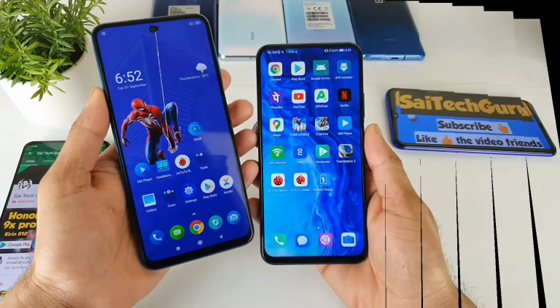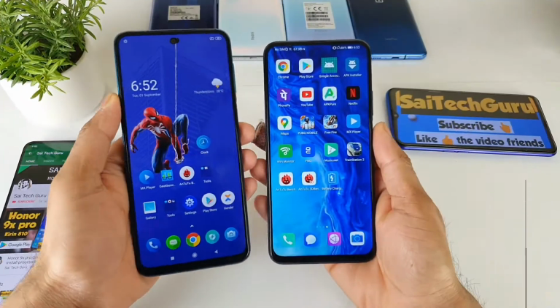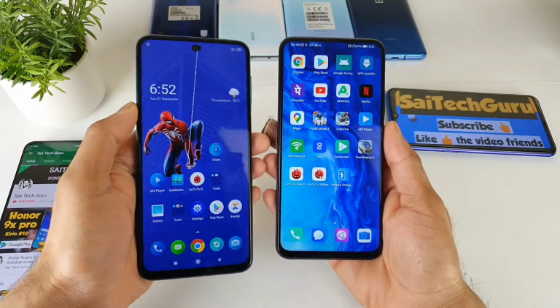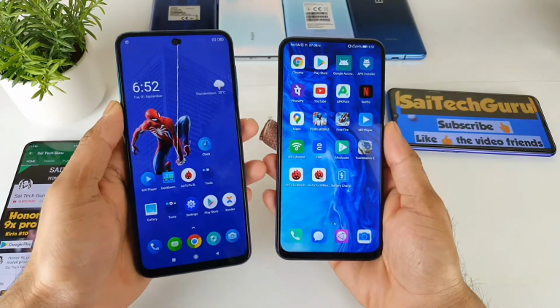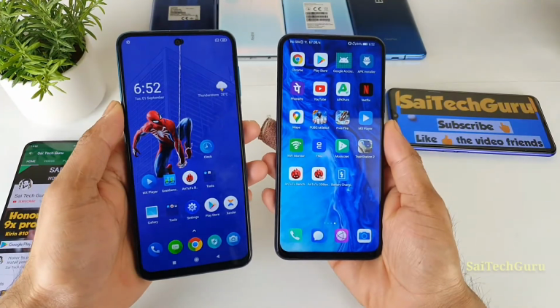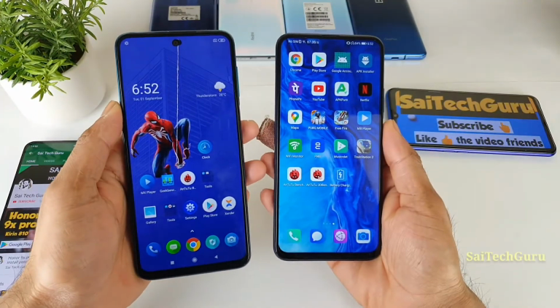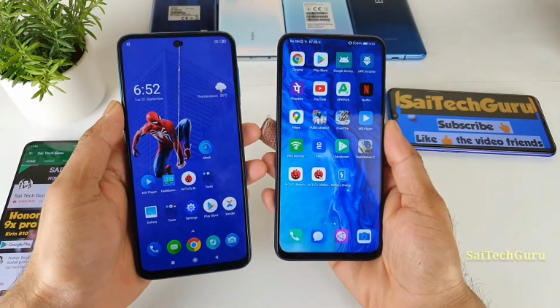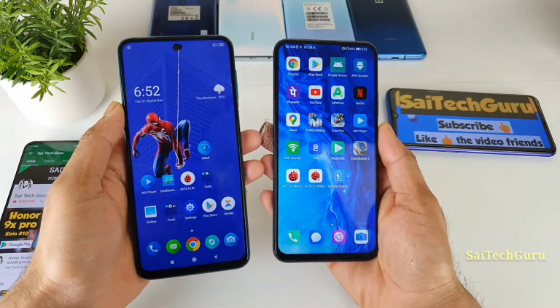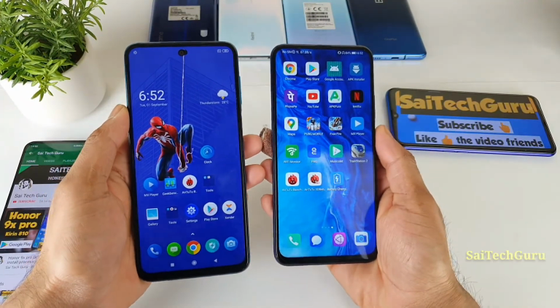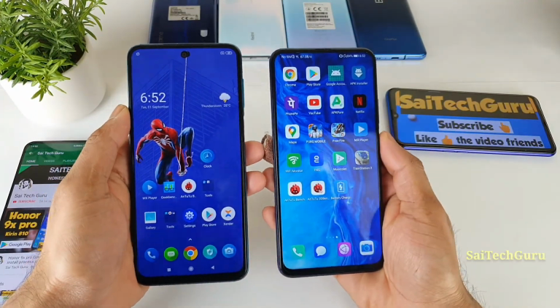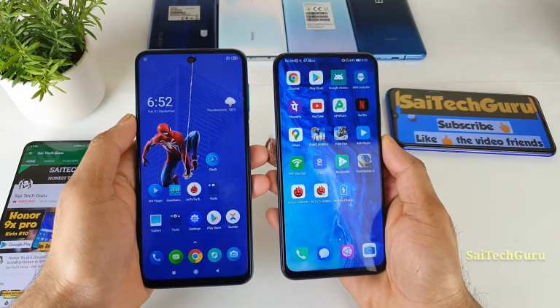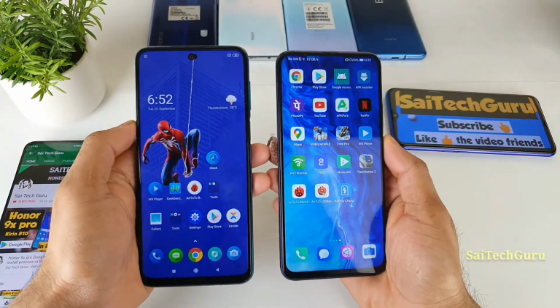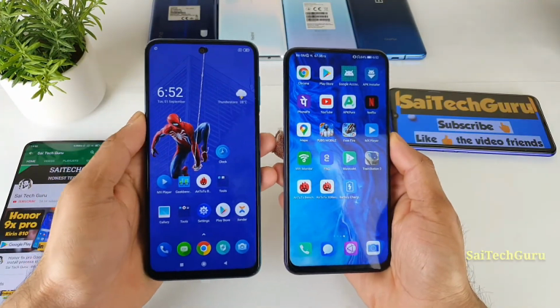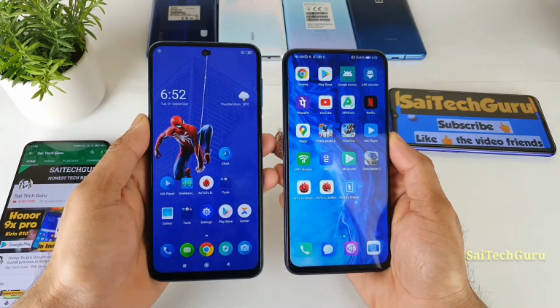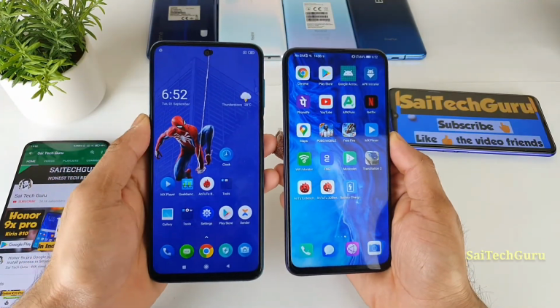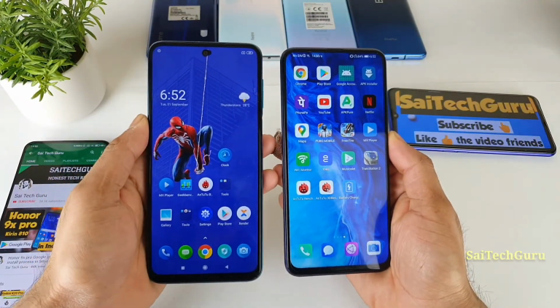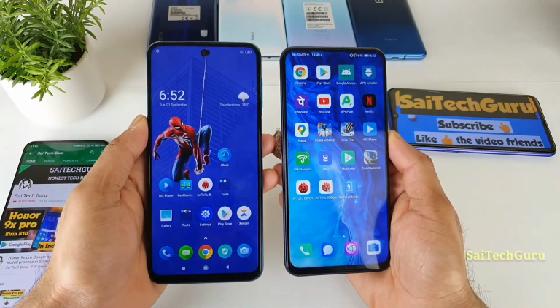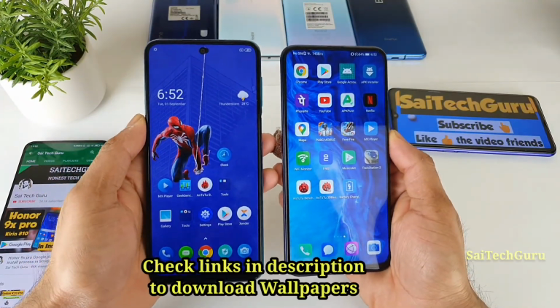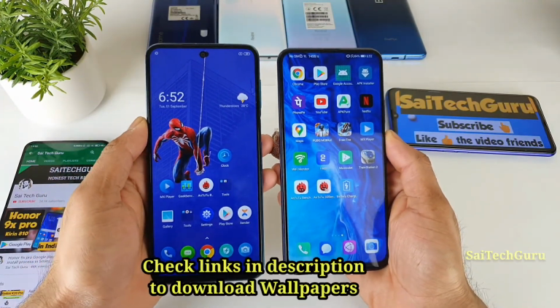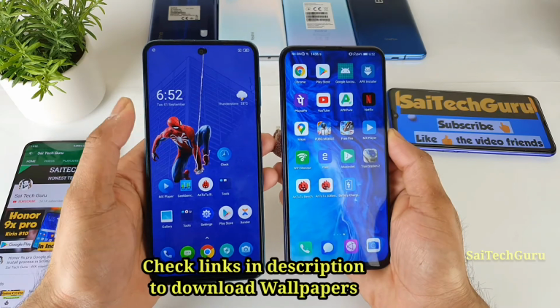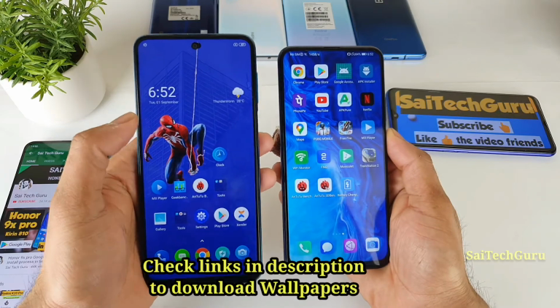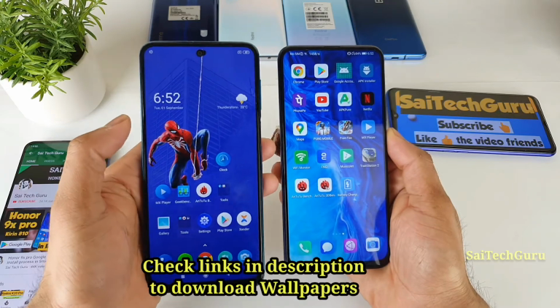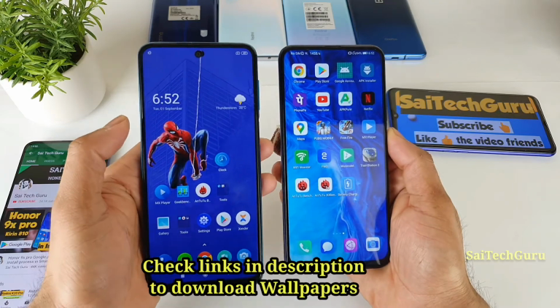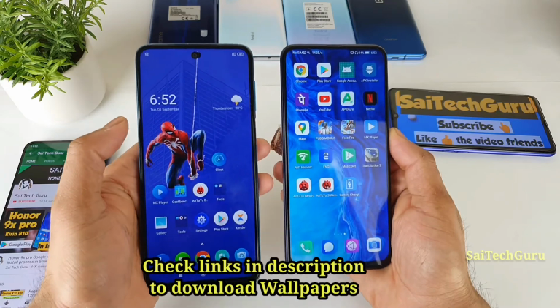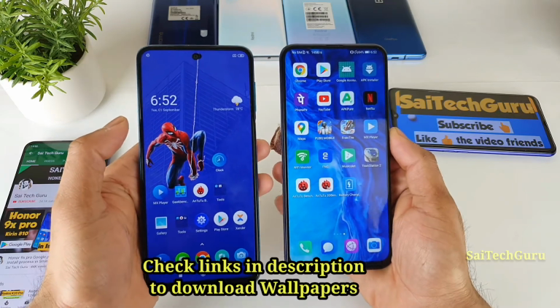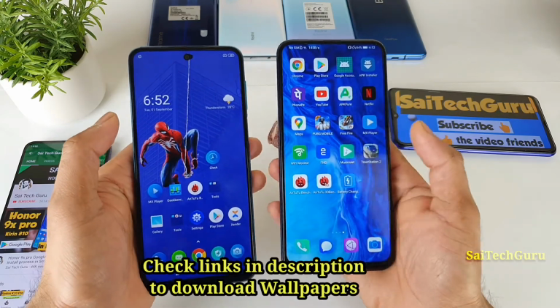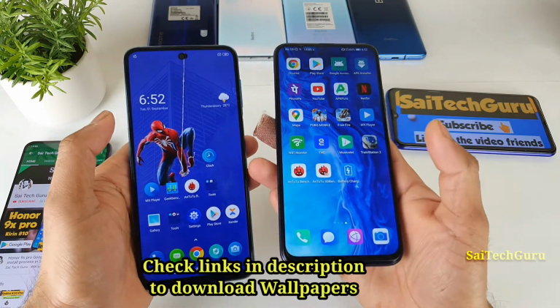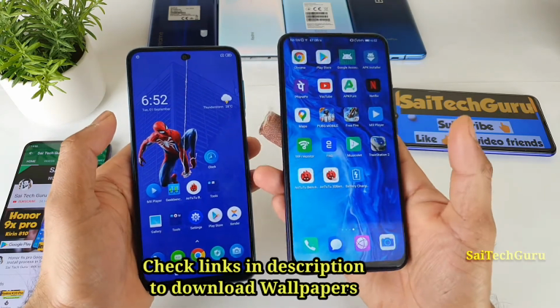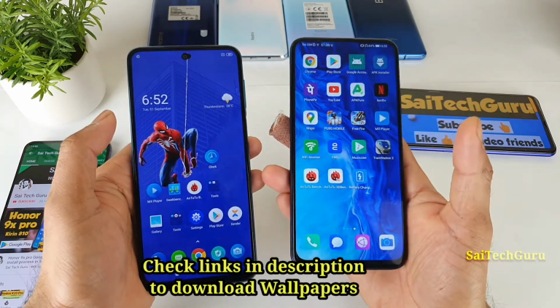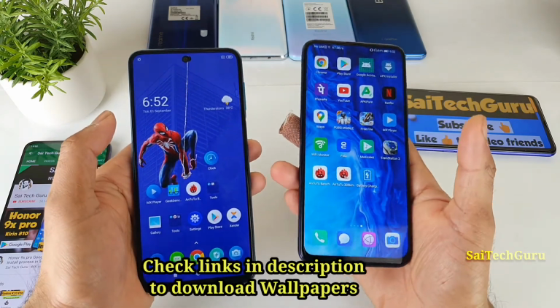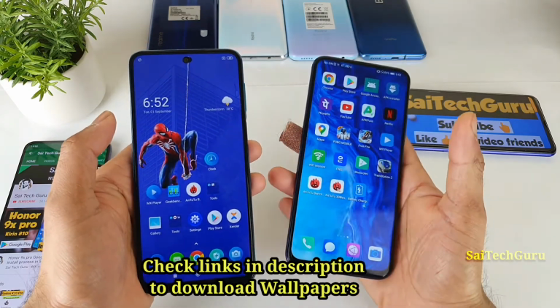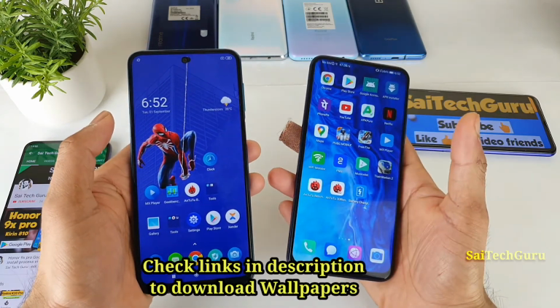Hello everyone, I am Sai Chitanyam. Welcome back to my channel SaiTaker. In this video, I will be comparing the display of the POCO M2 Pro versus the Honor 9X Pro device.